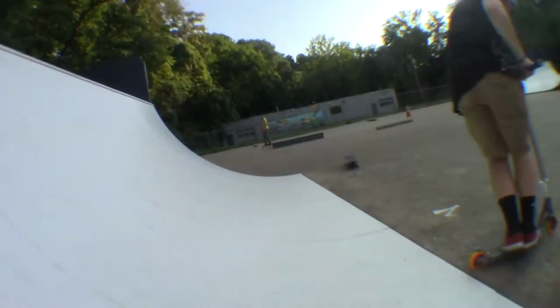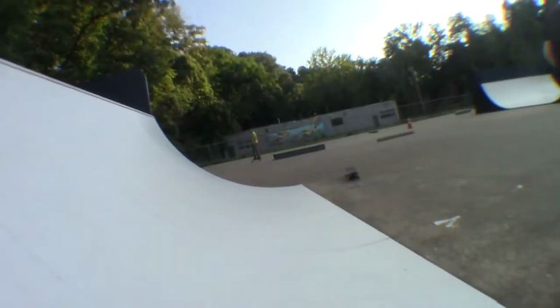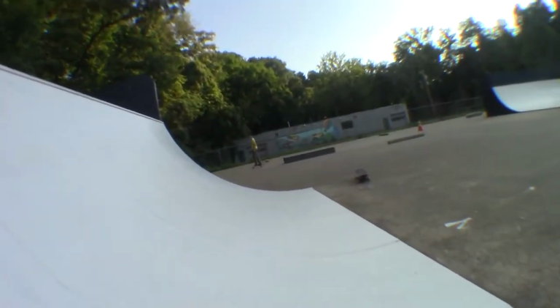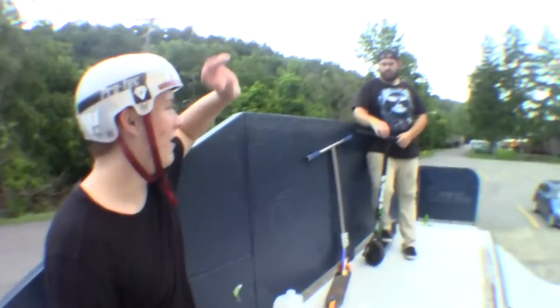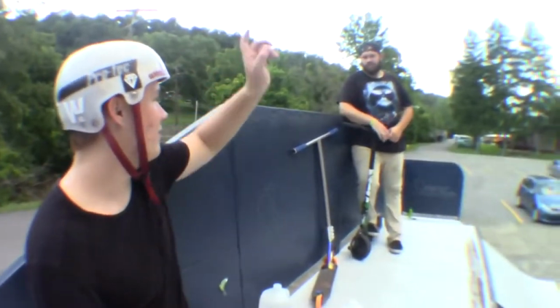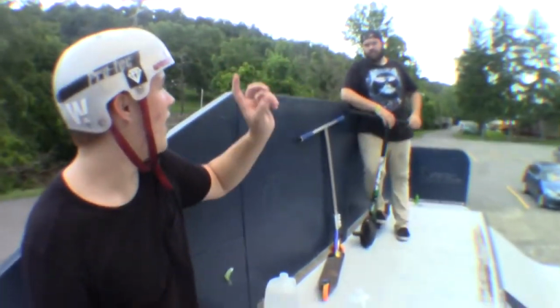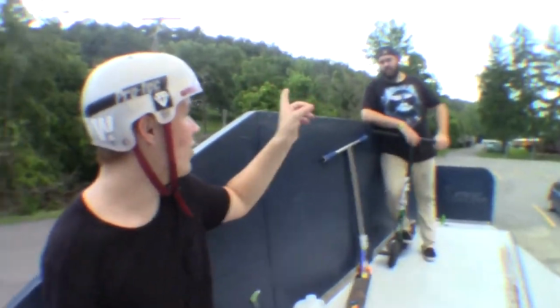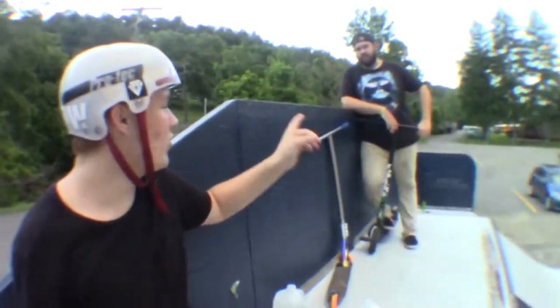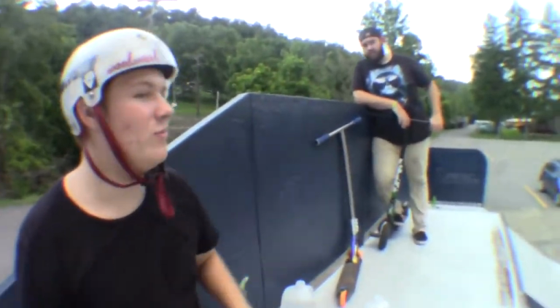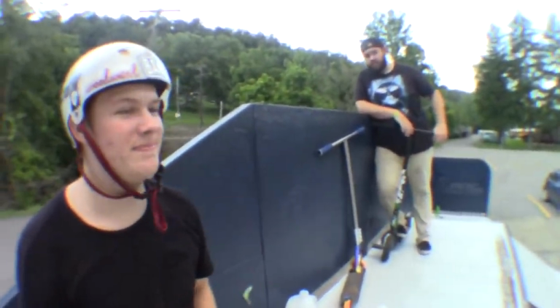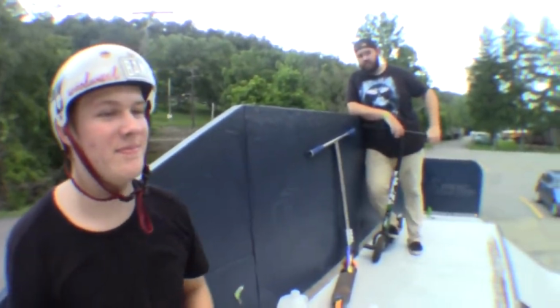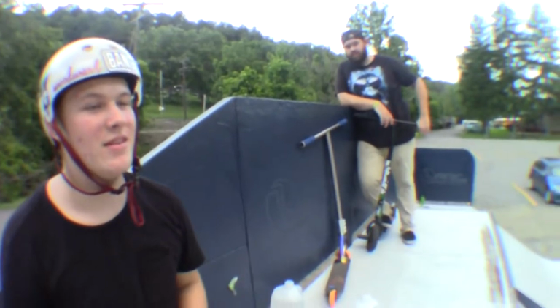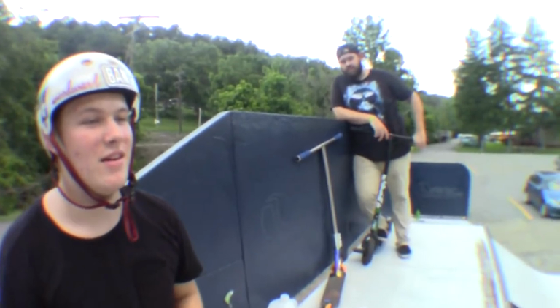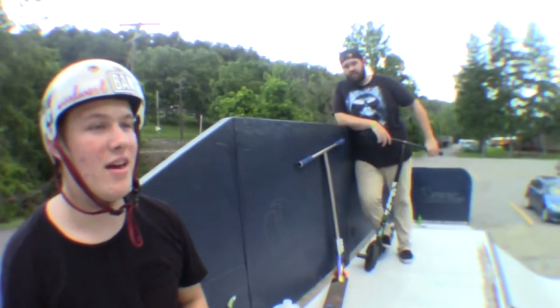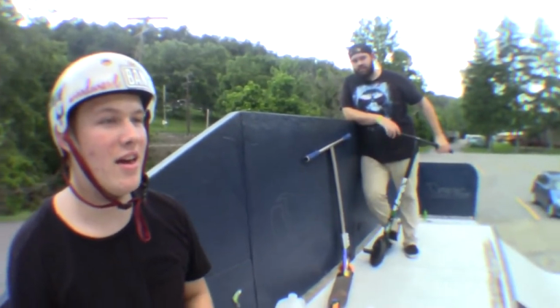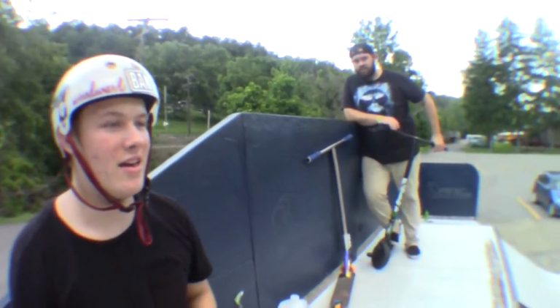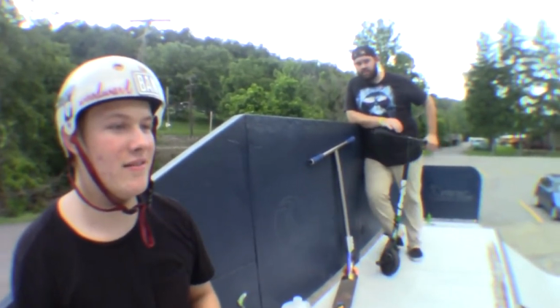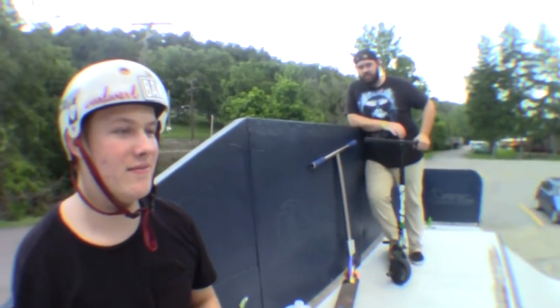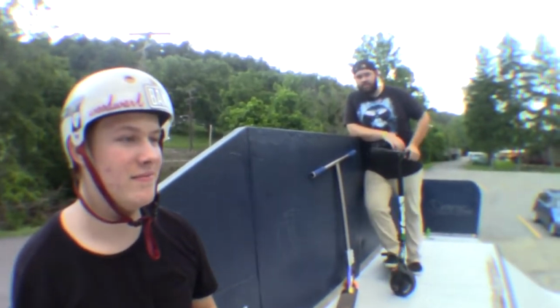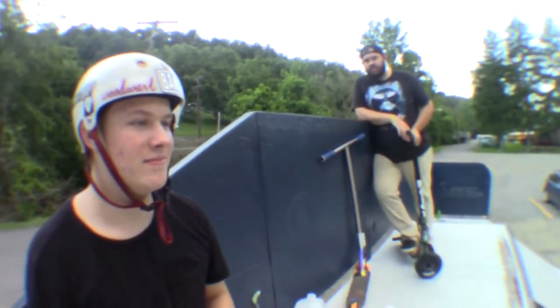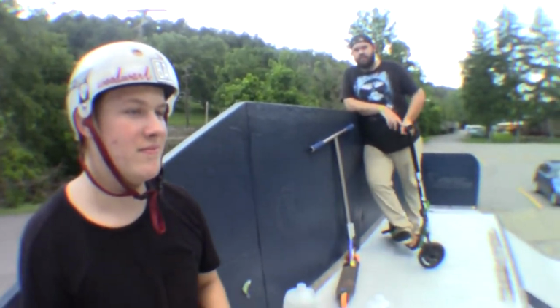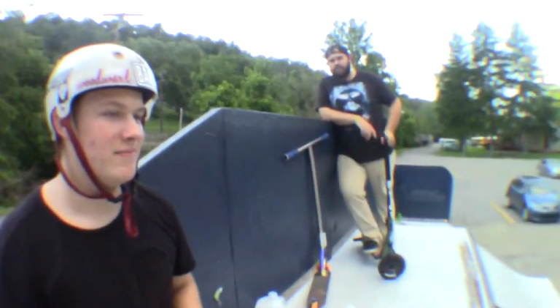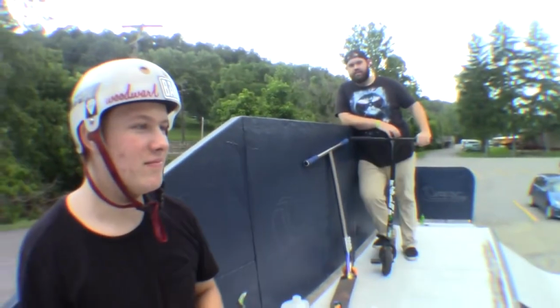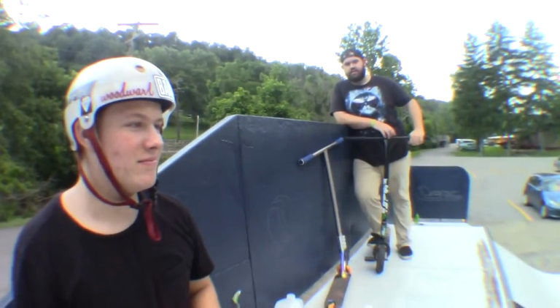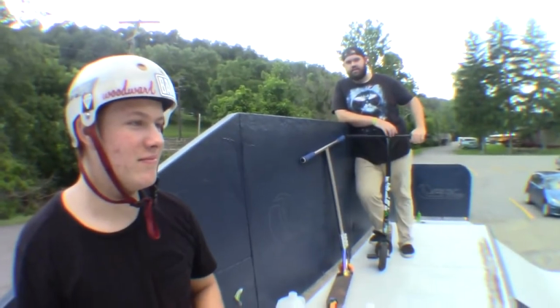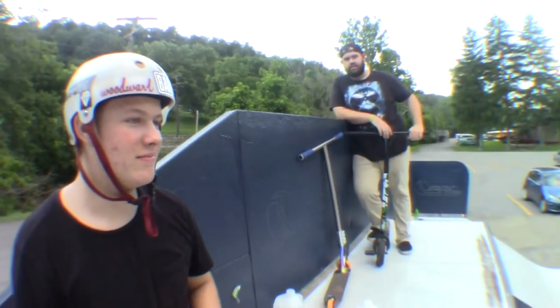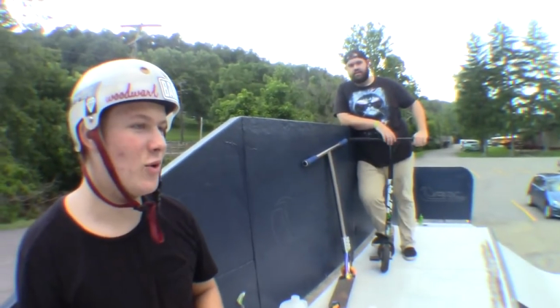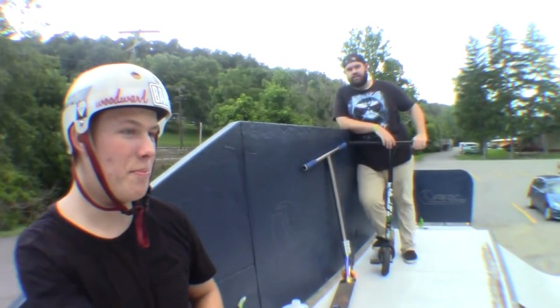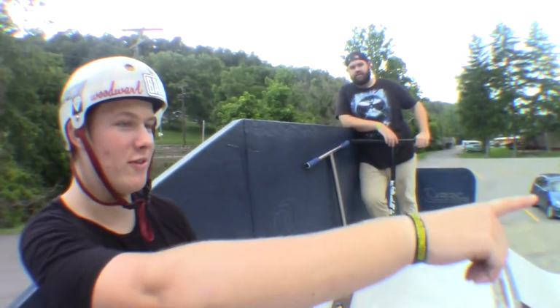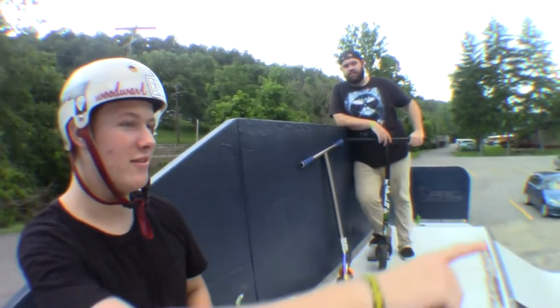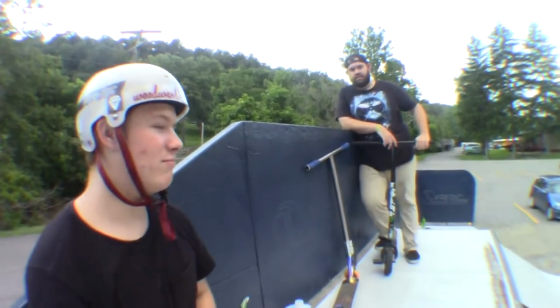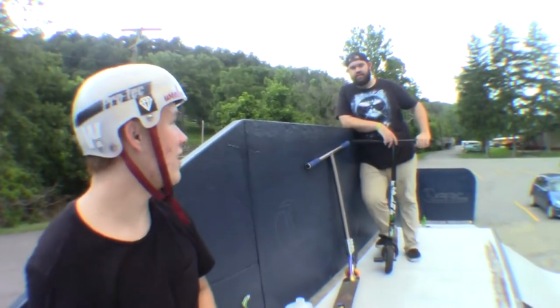All right, I call you a whip over the box.